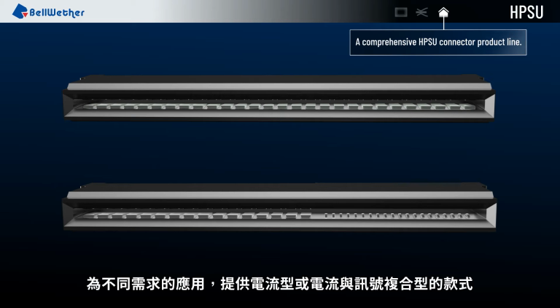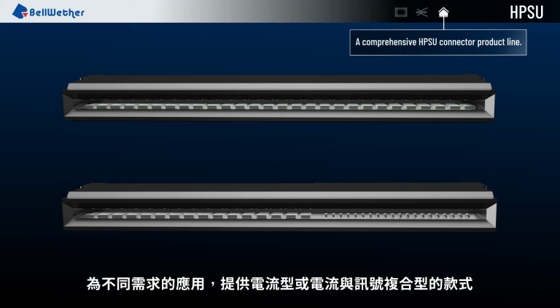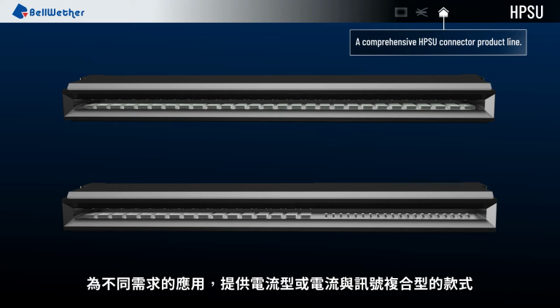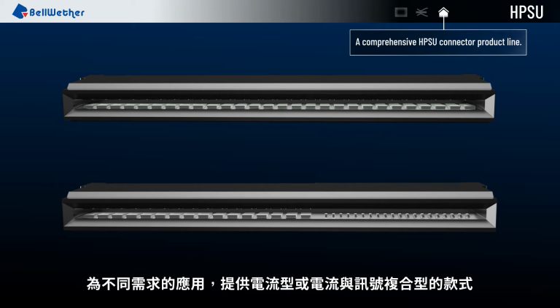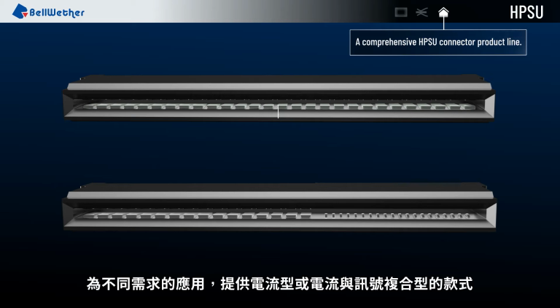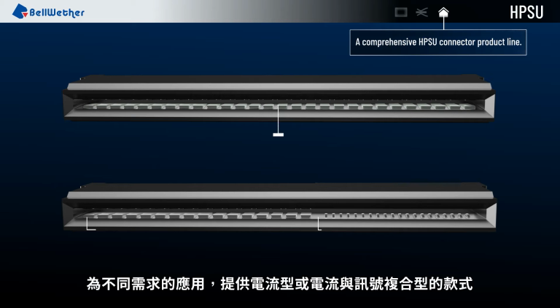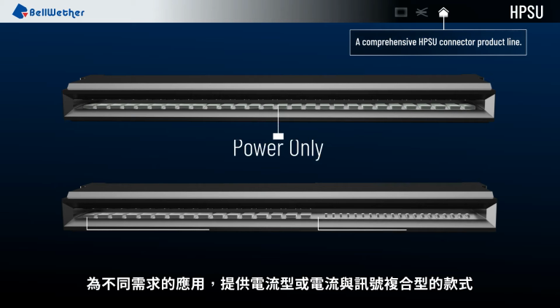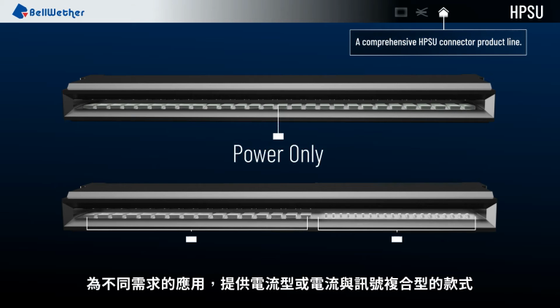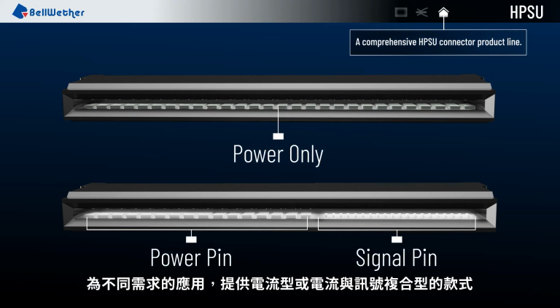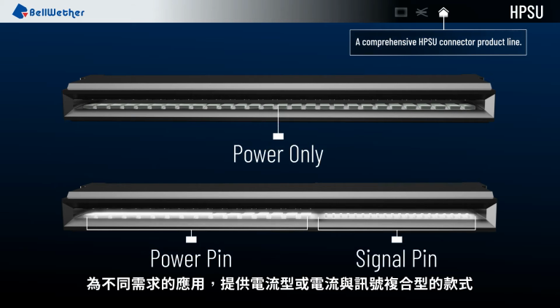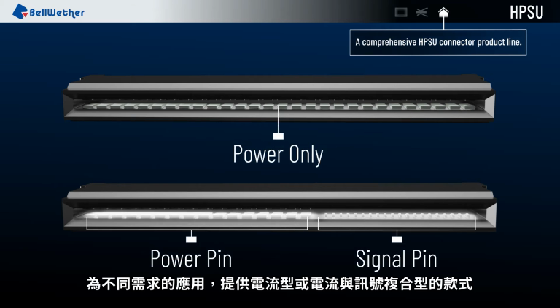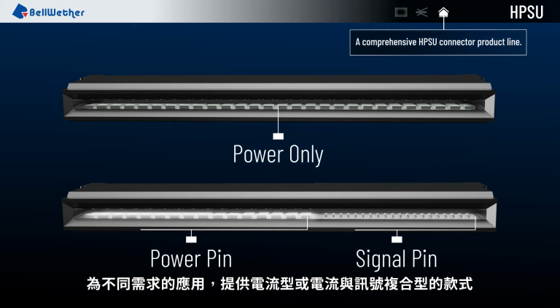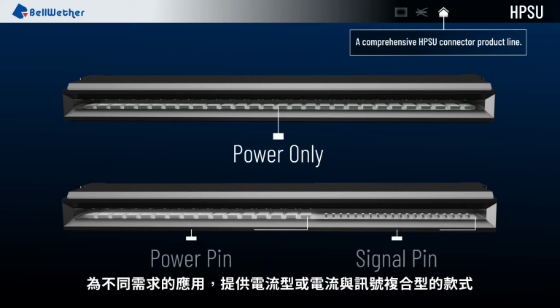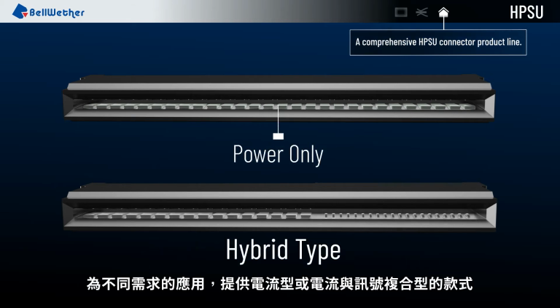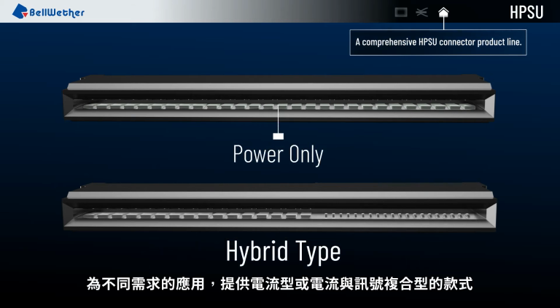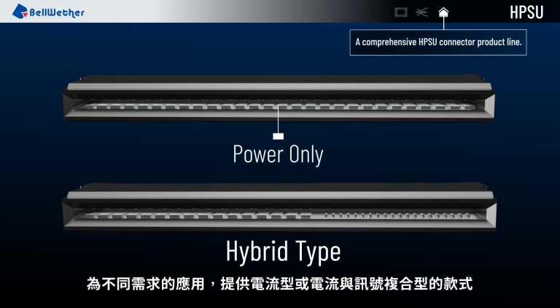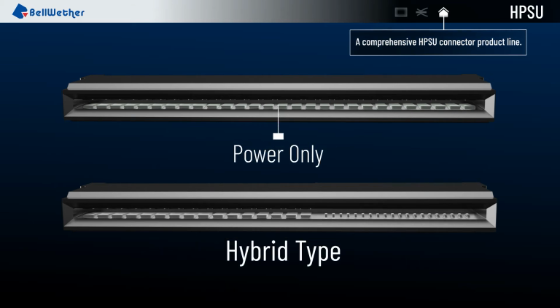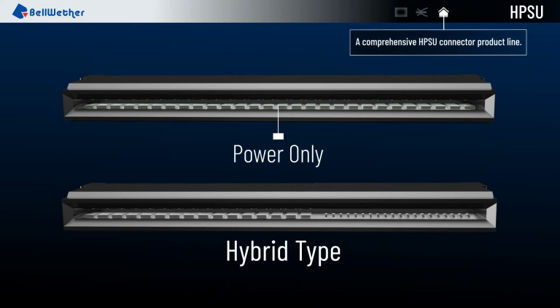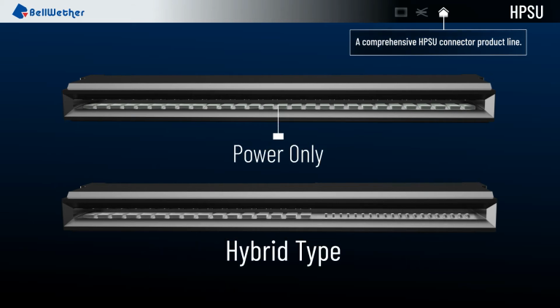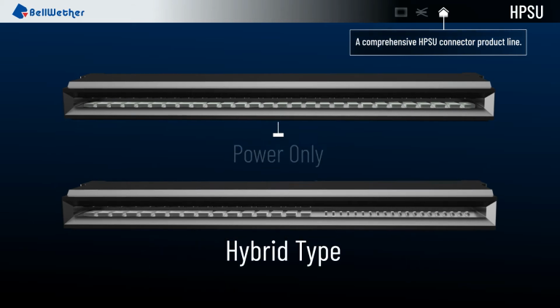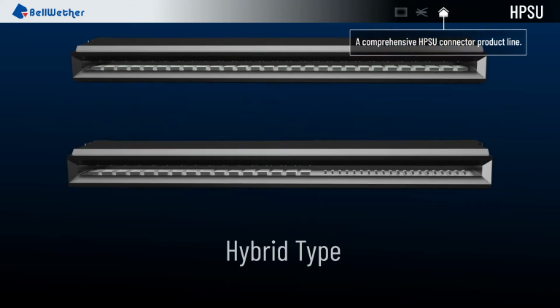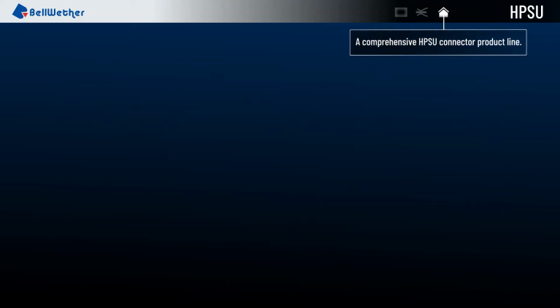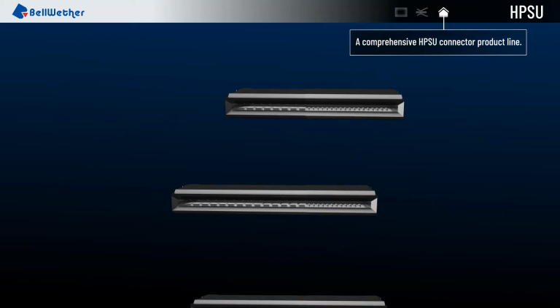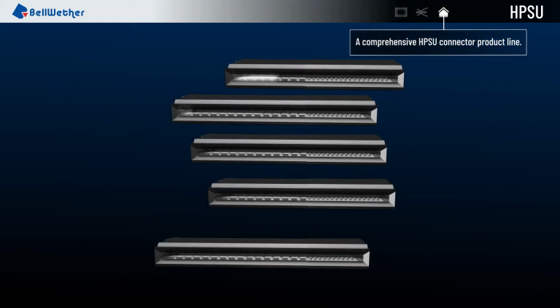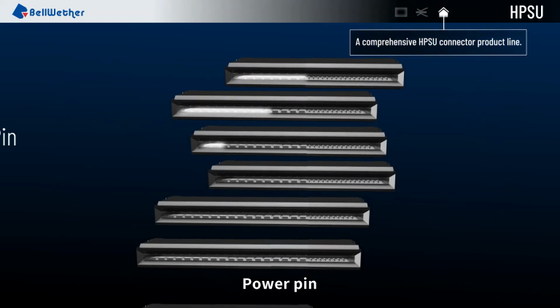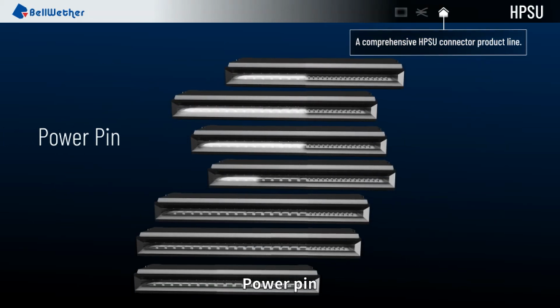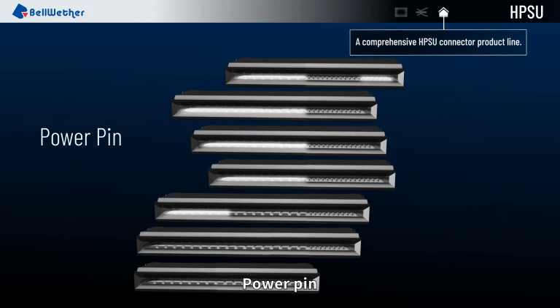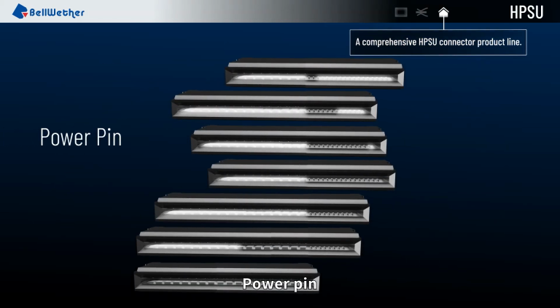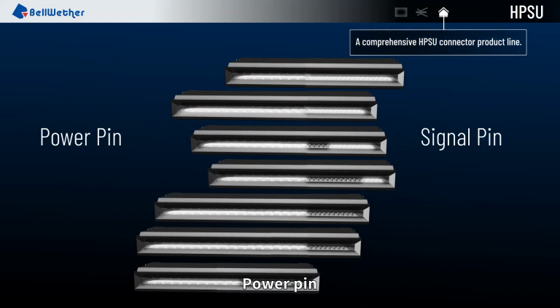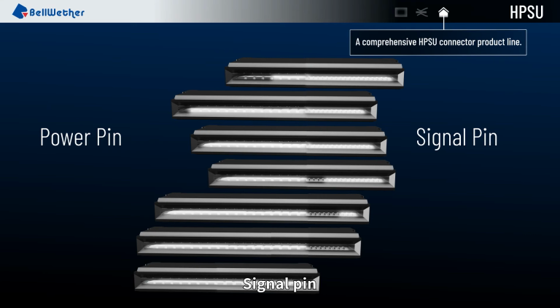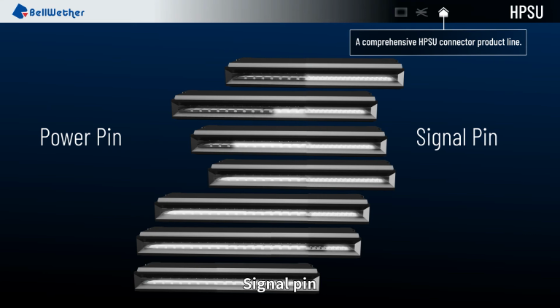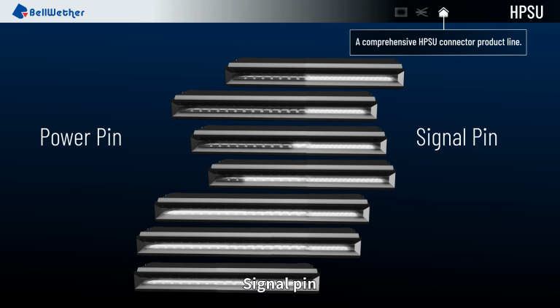The HPSU connector has power only and hybrid configurations — power pin plus signal pin.